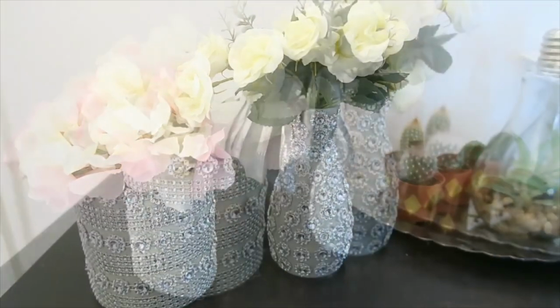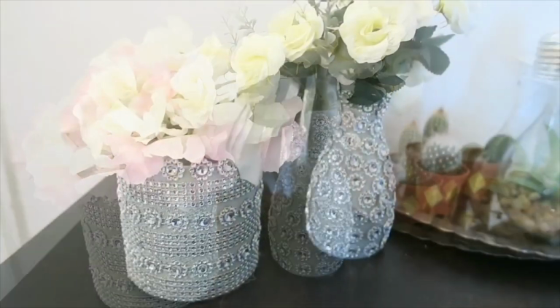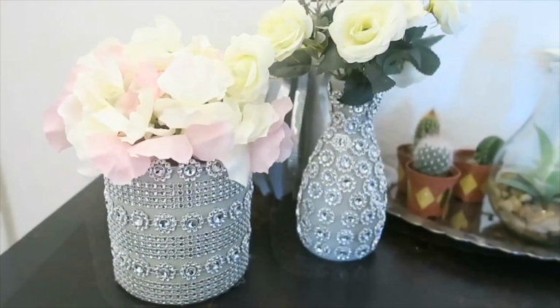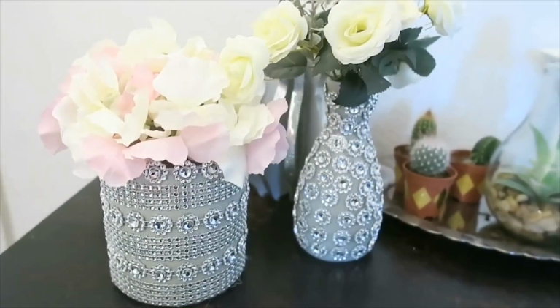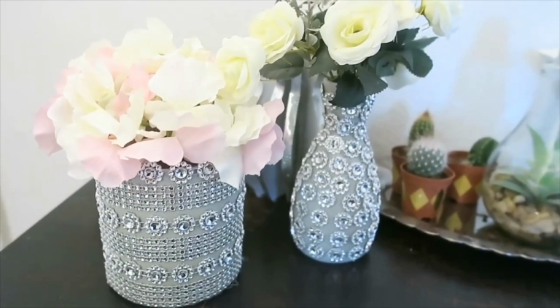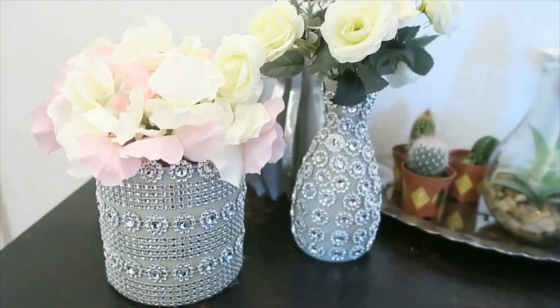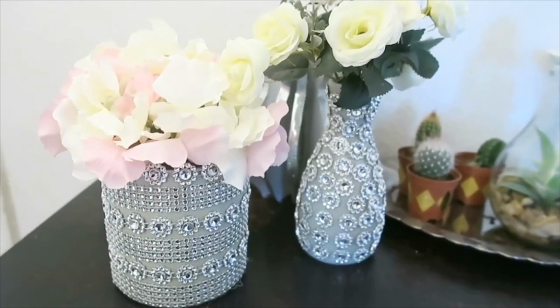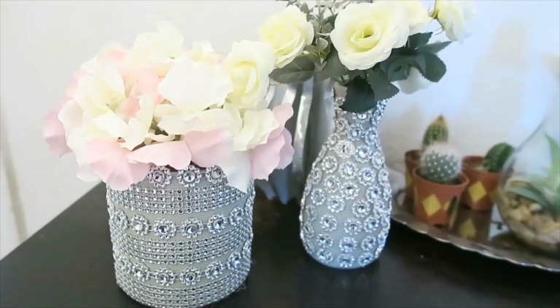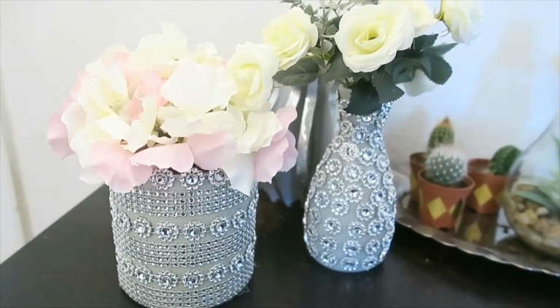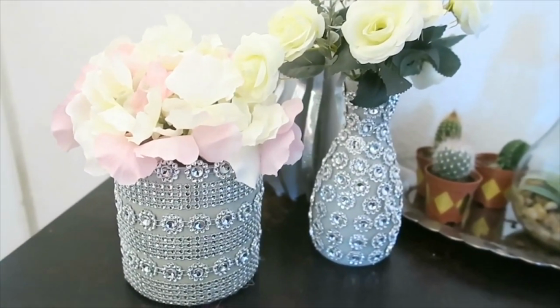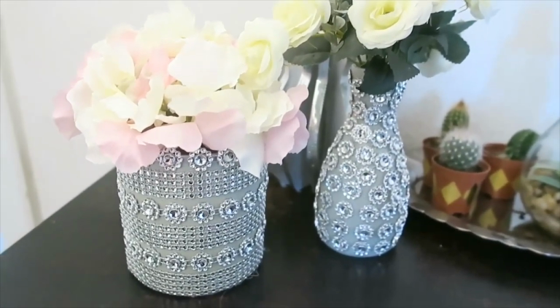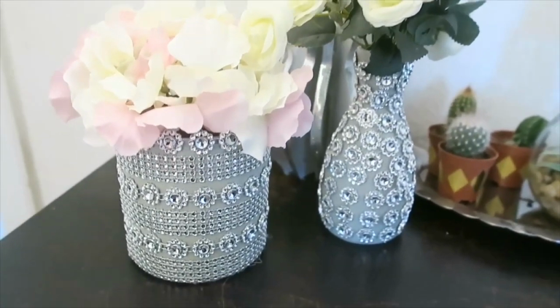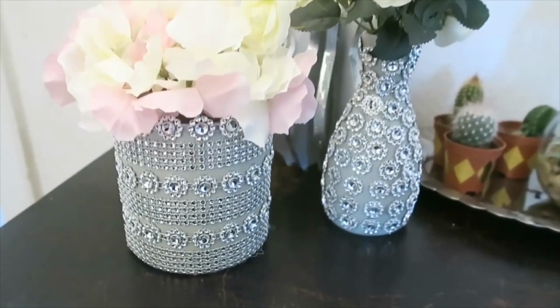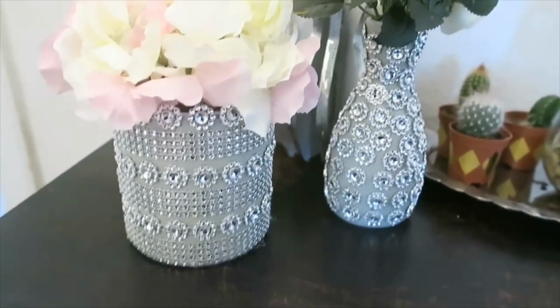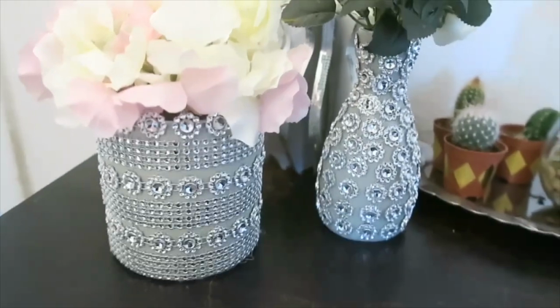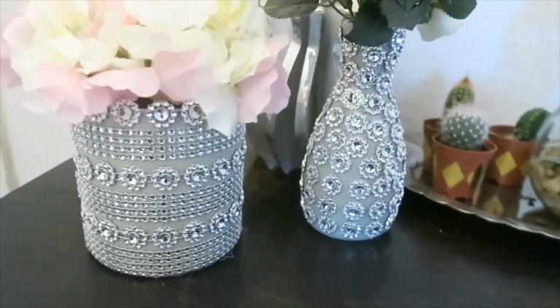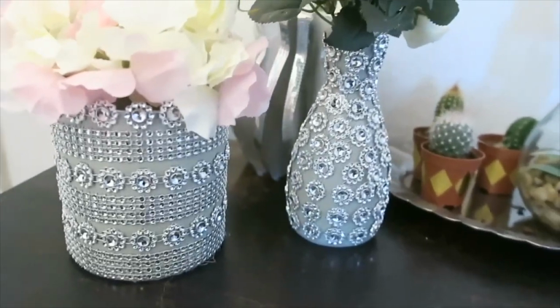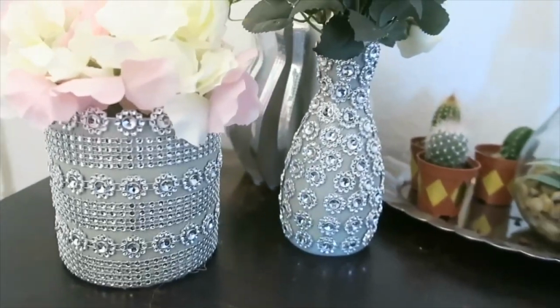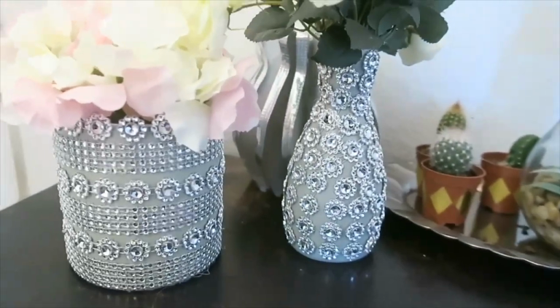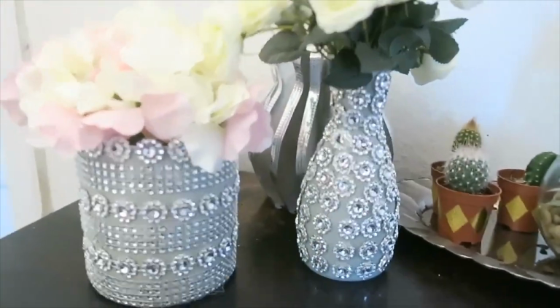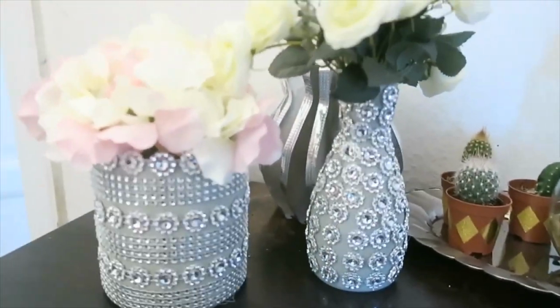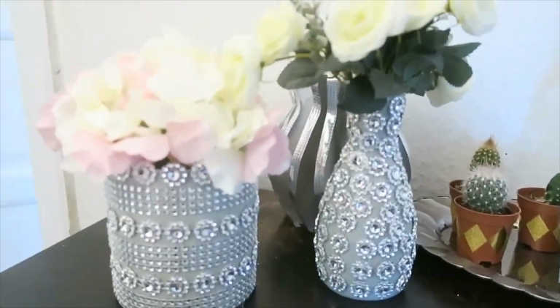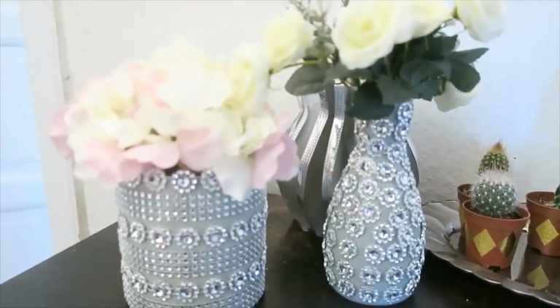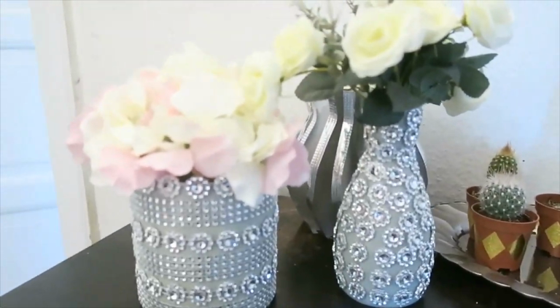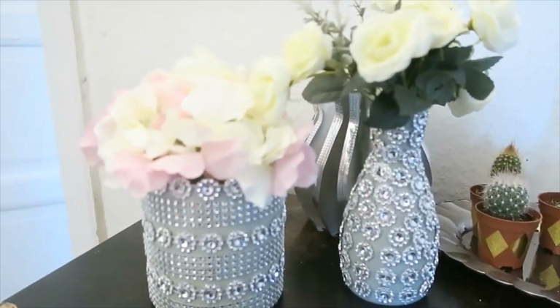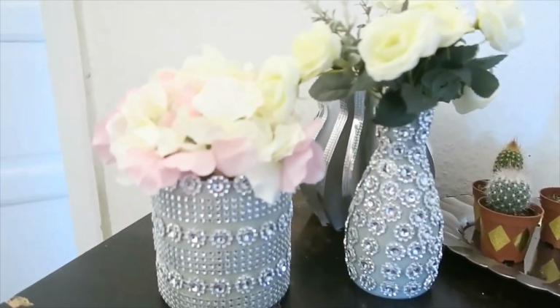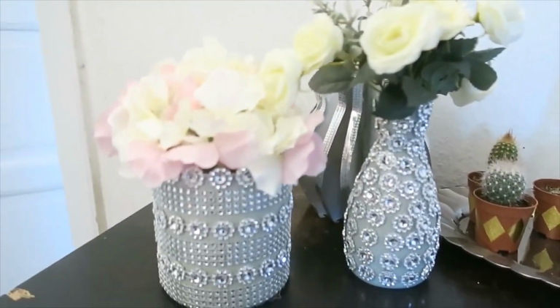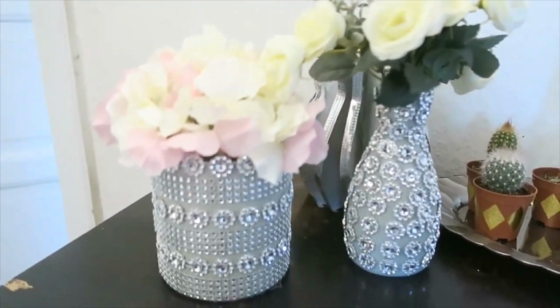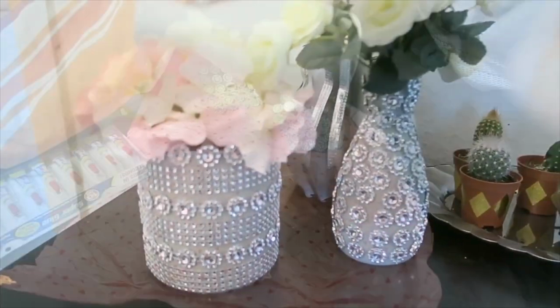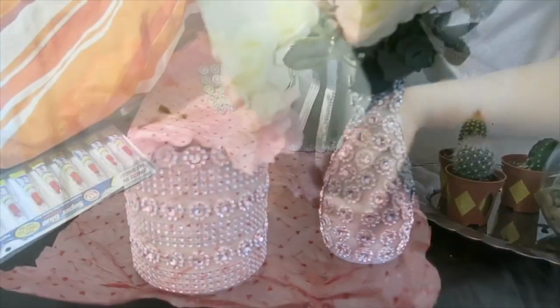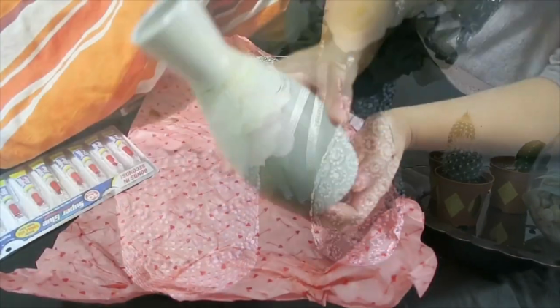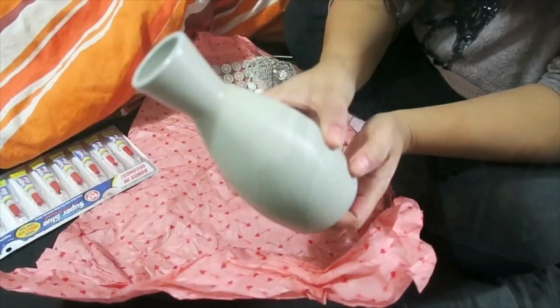Hello guys! I will be showing you this Glam Vase and how I made it. Let's get started!